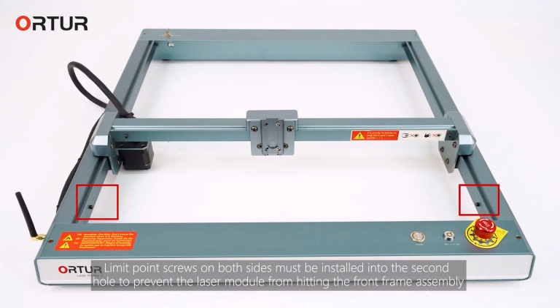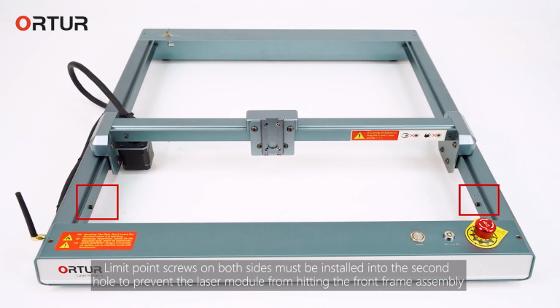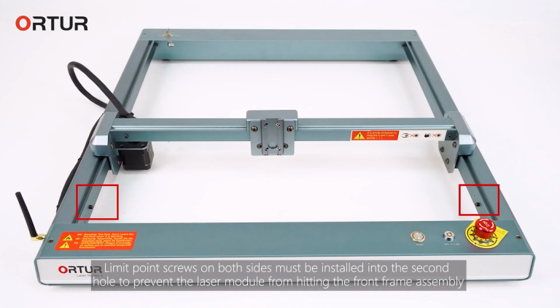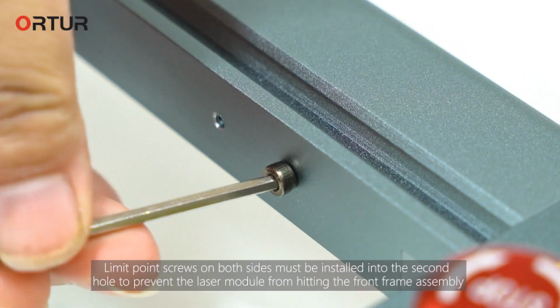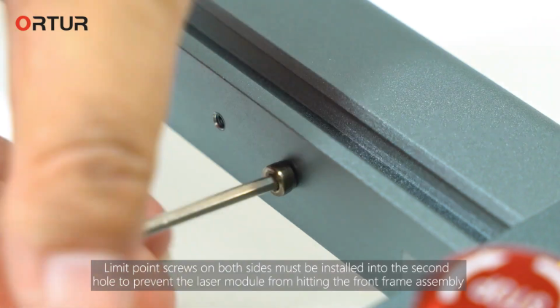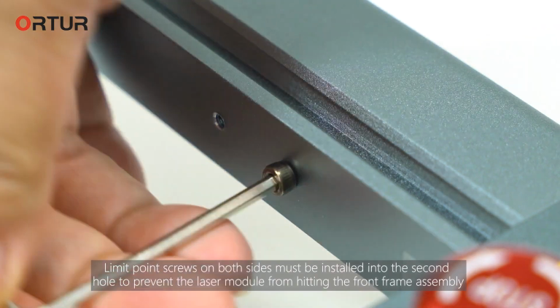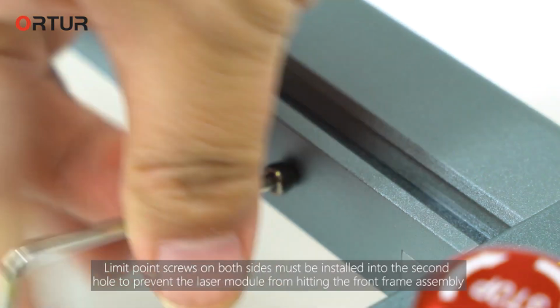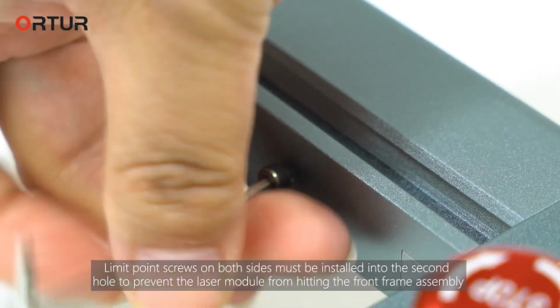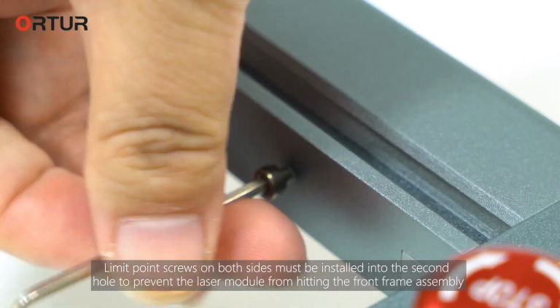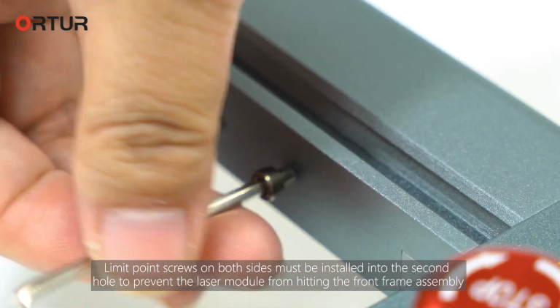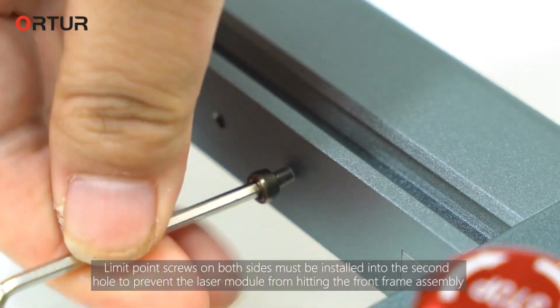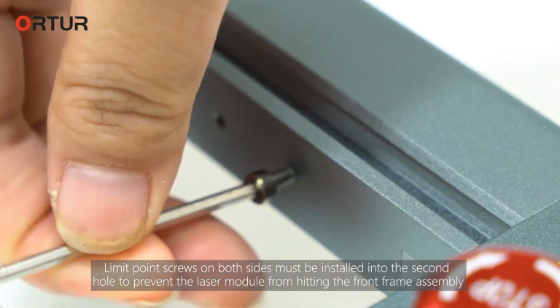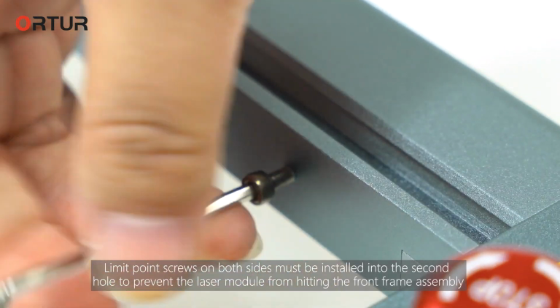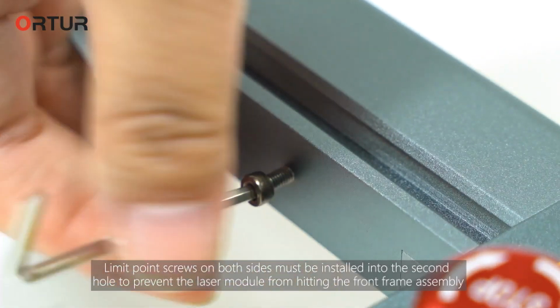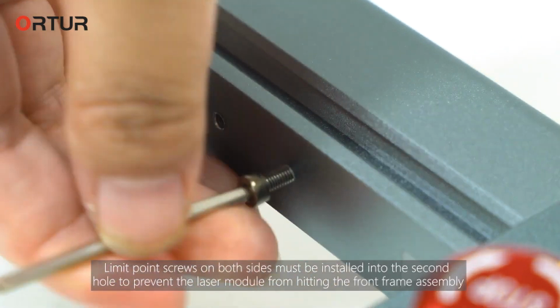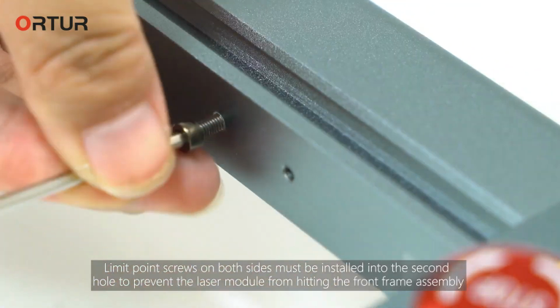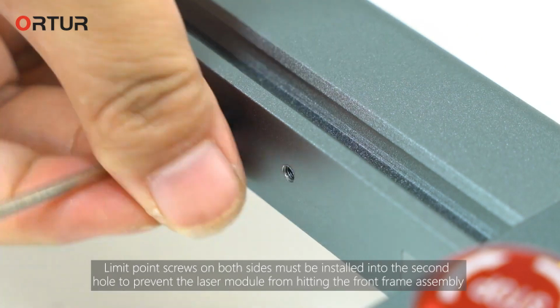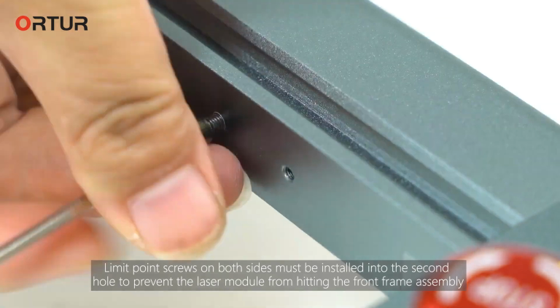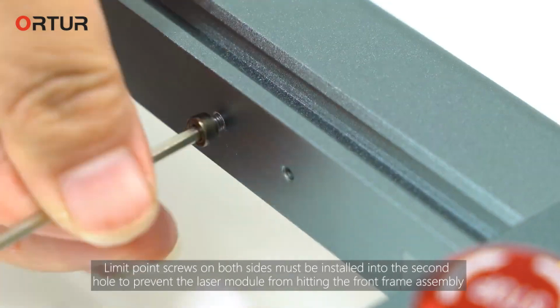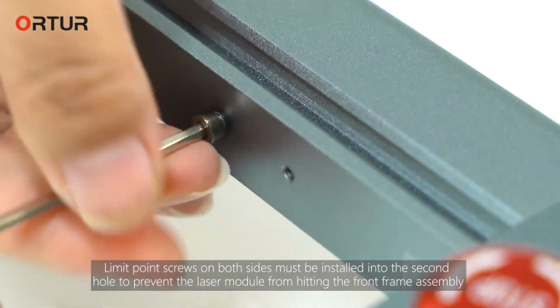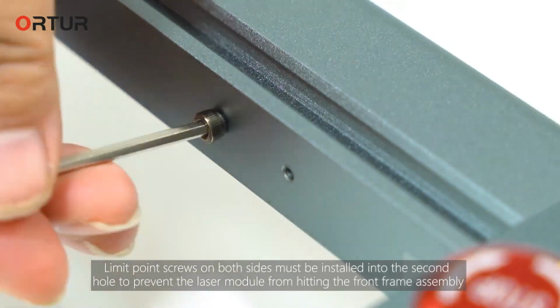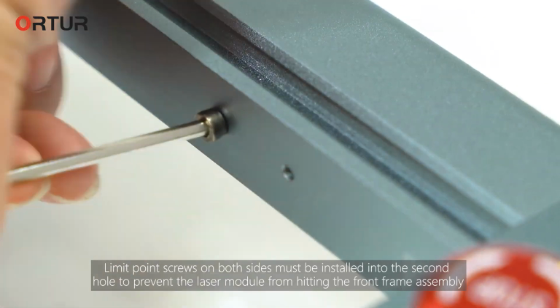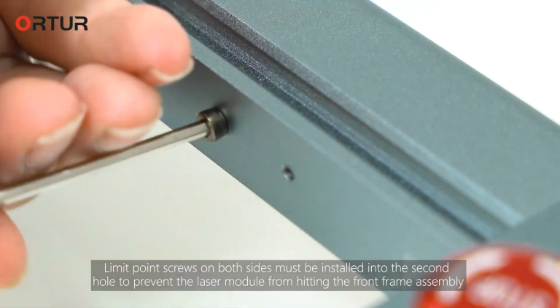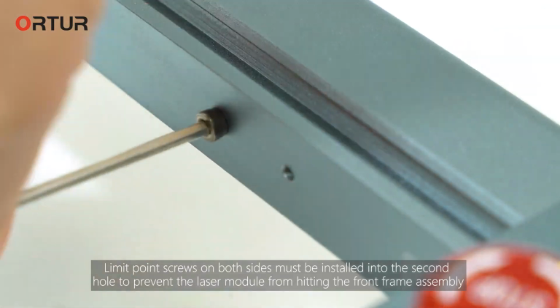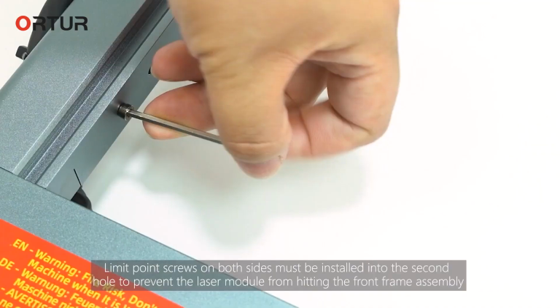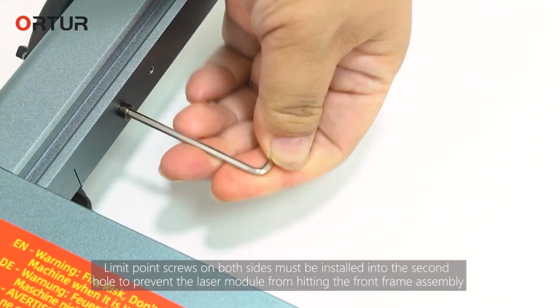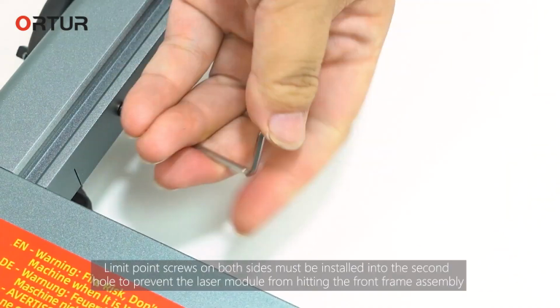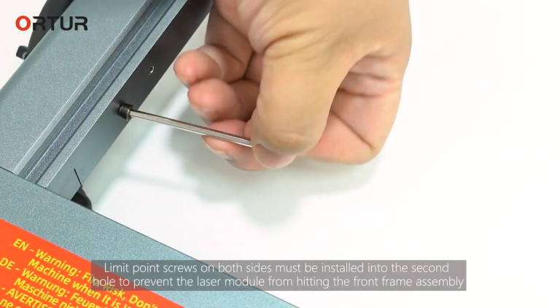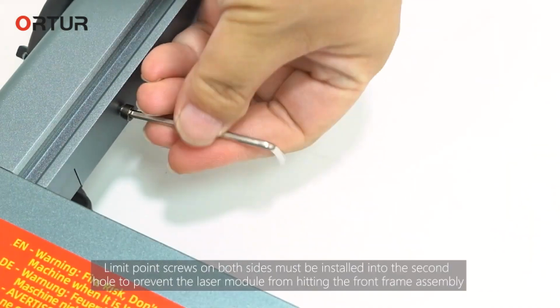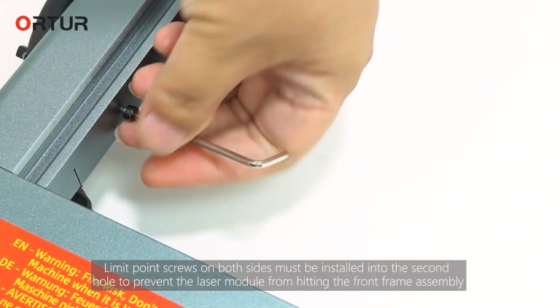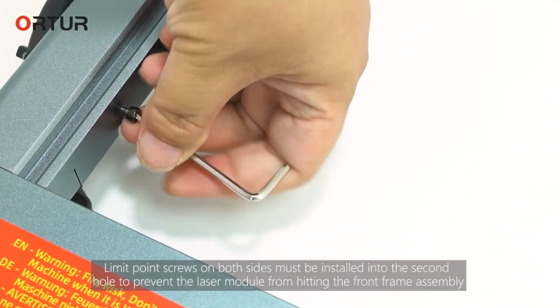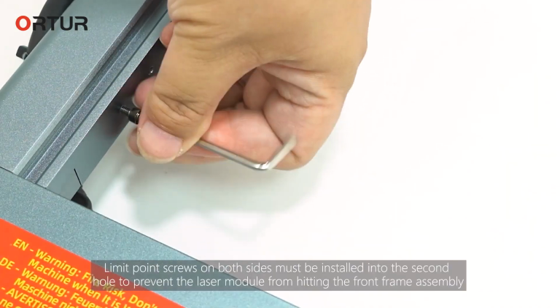Limit point screws on both sides must be installed into the second position to prevent the laser module from hitting the front frame assembly.